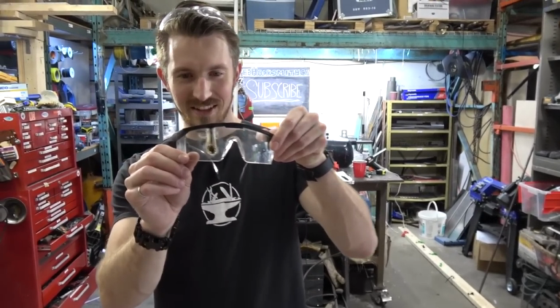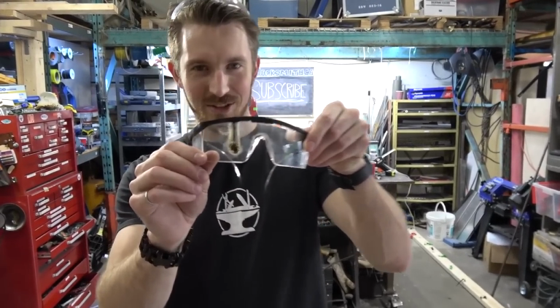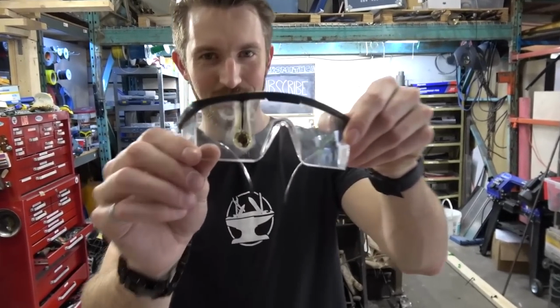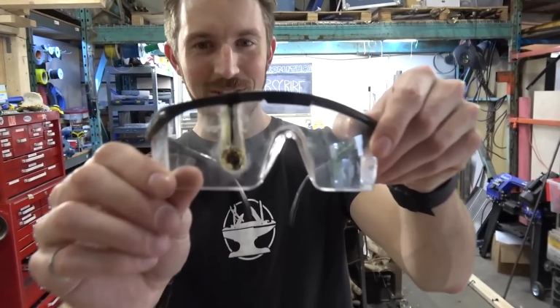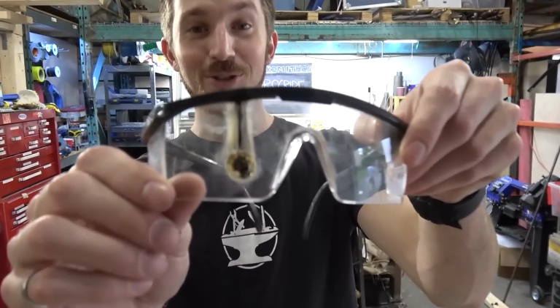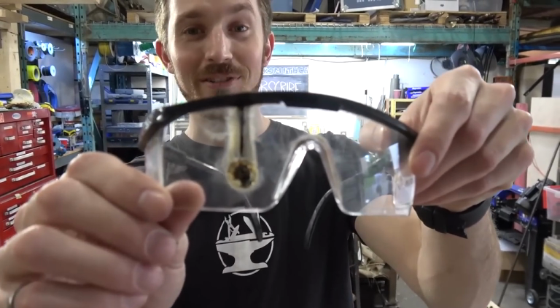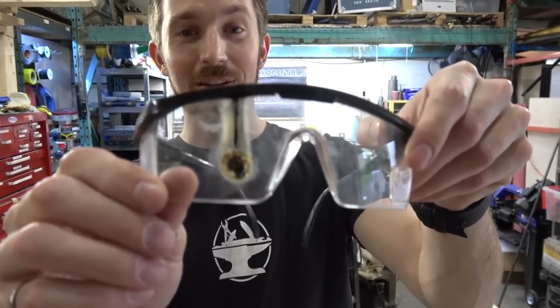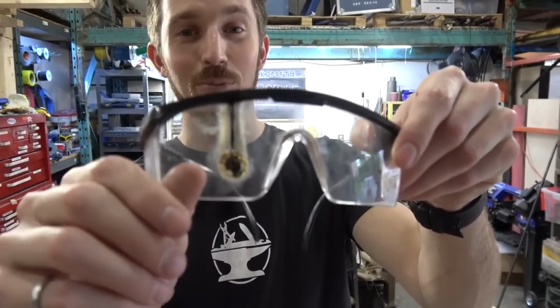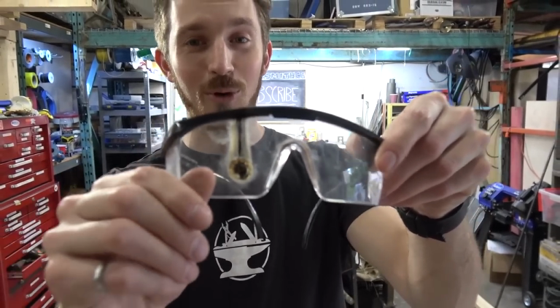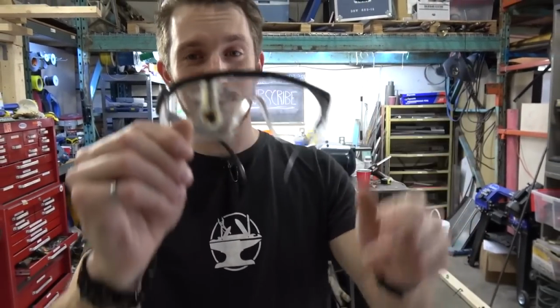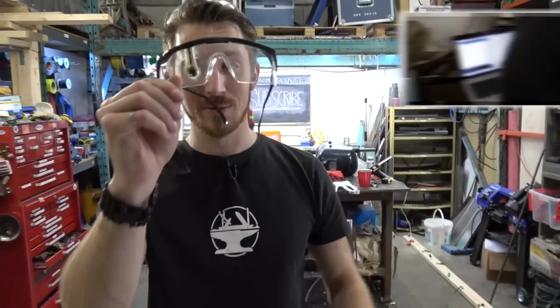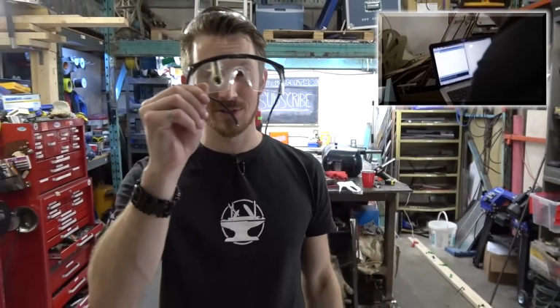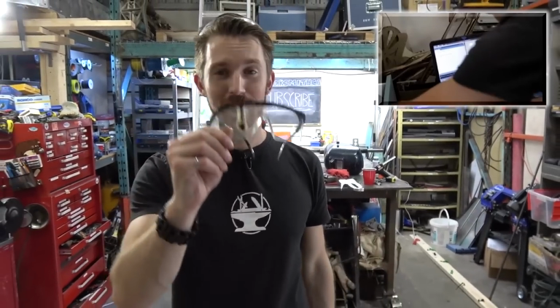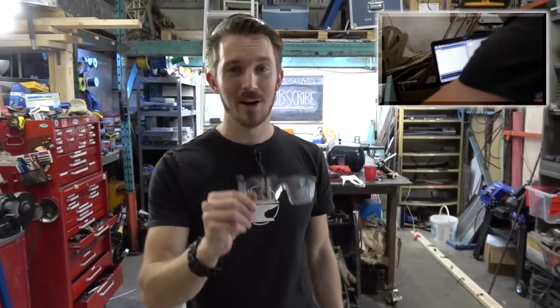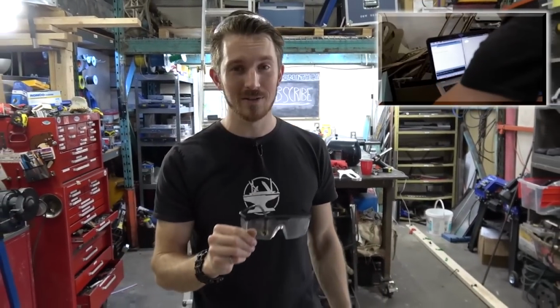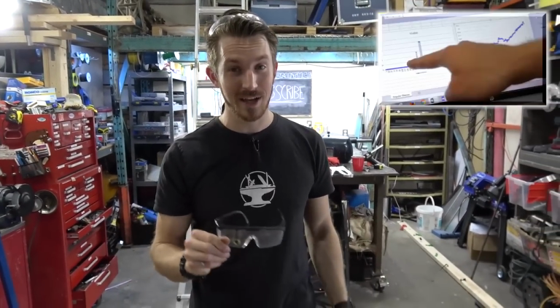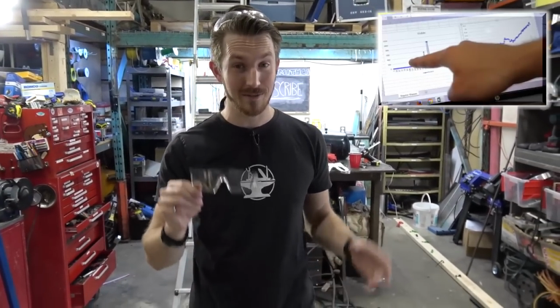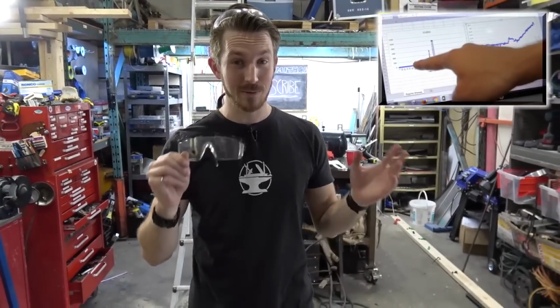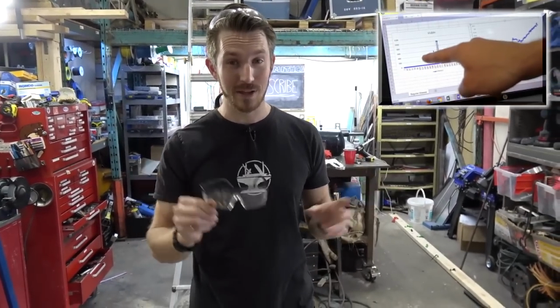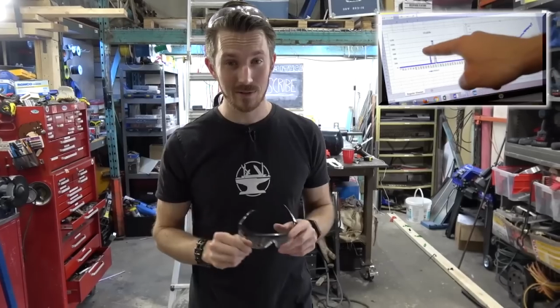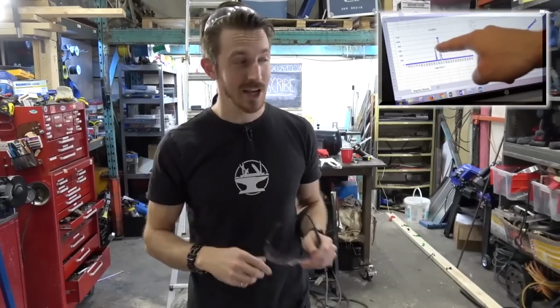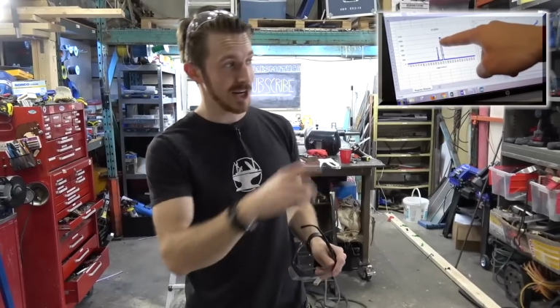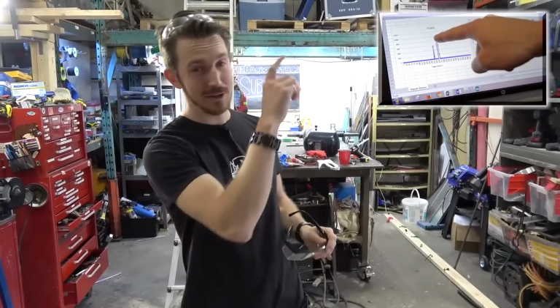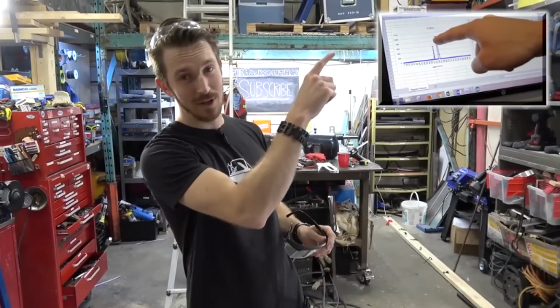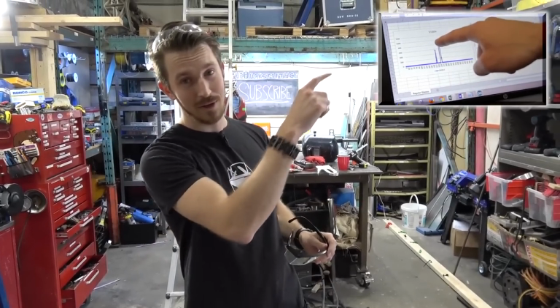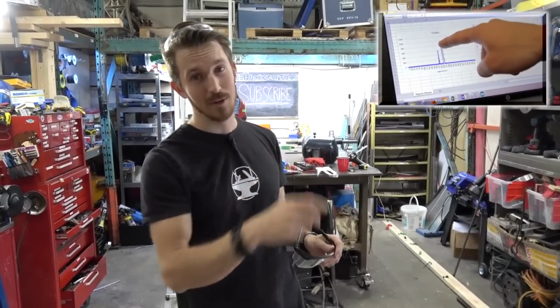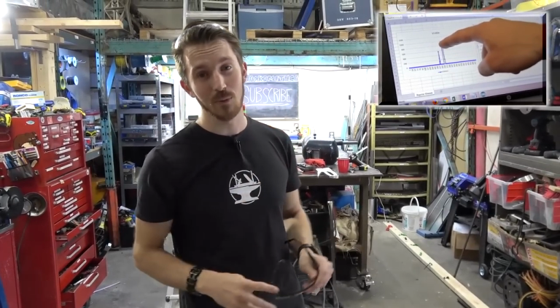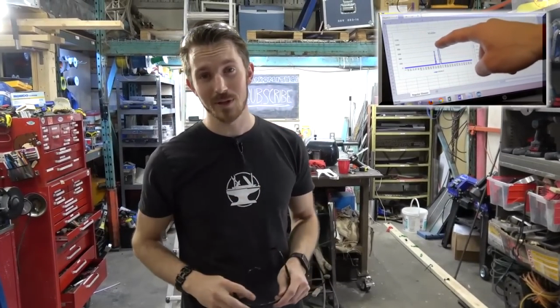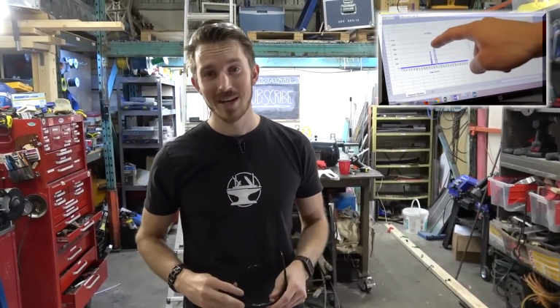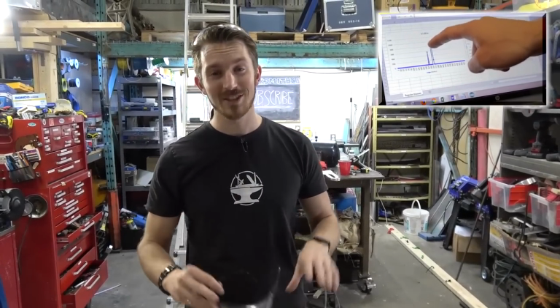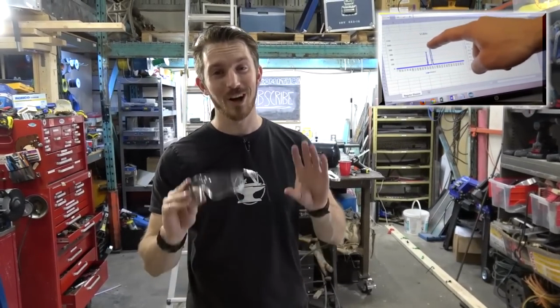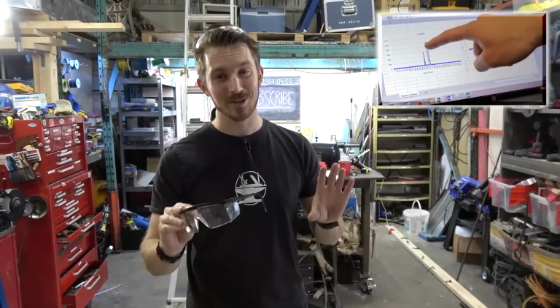So if you guys are interested in learning more about safety goggles and their effectiveness against lasers, check out this video here by William. It's awesome.